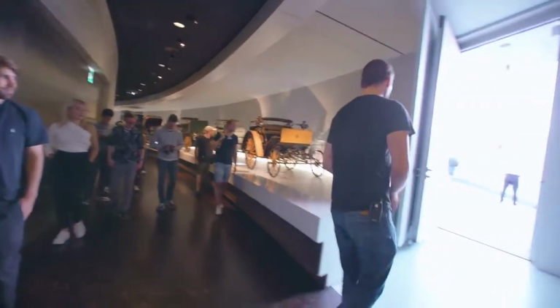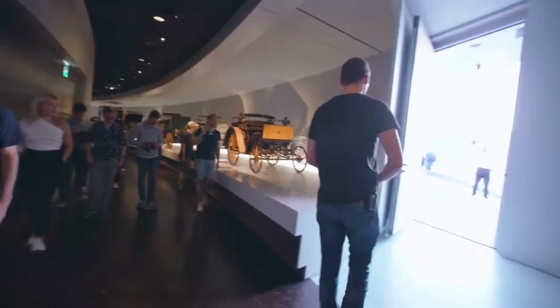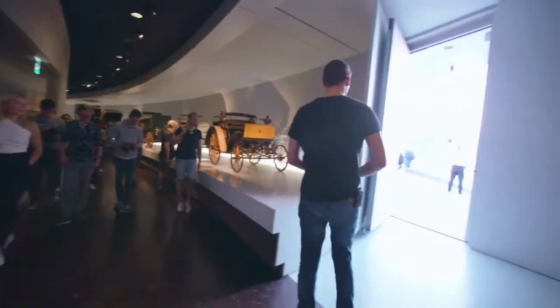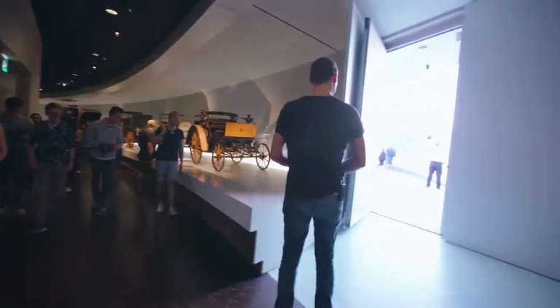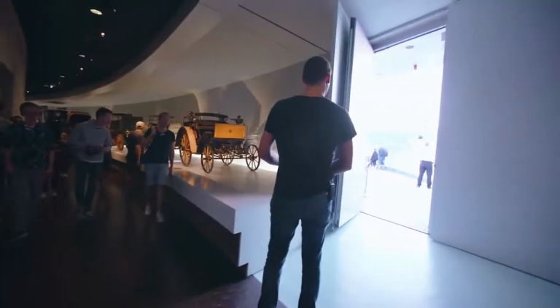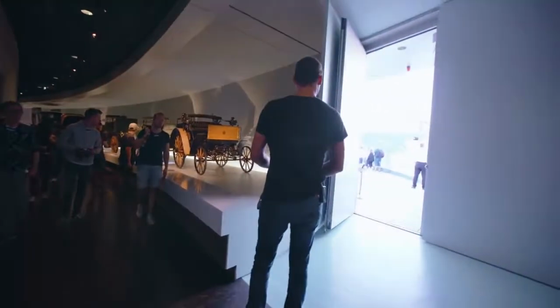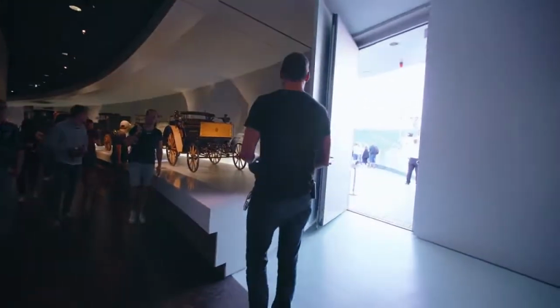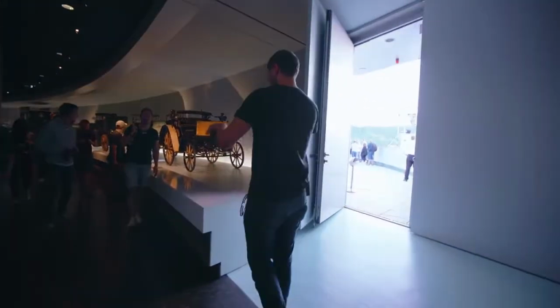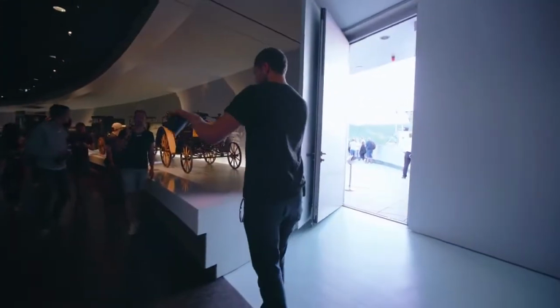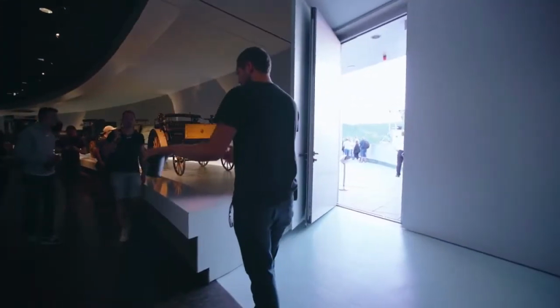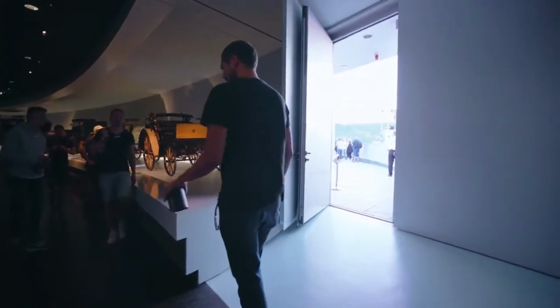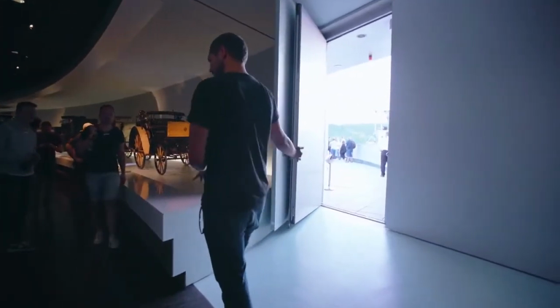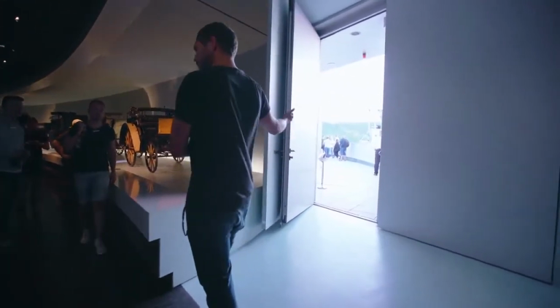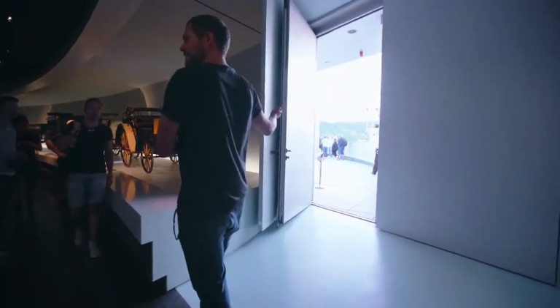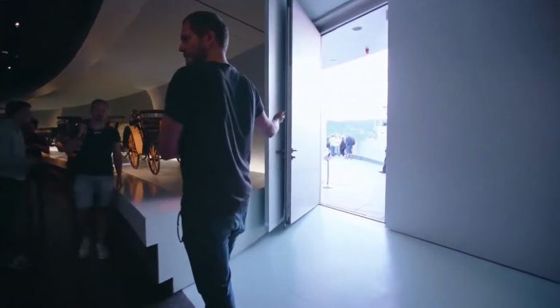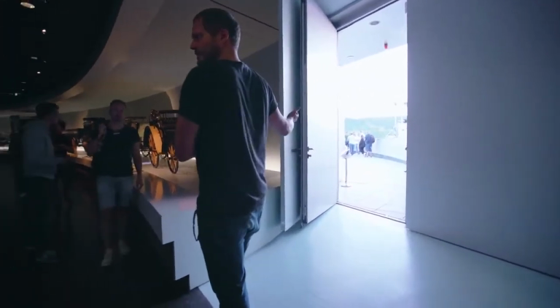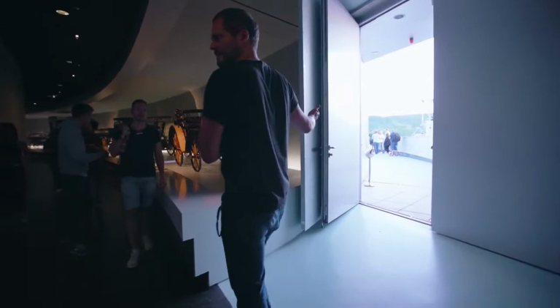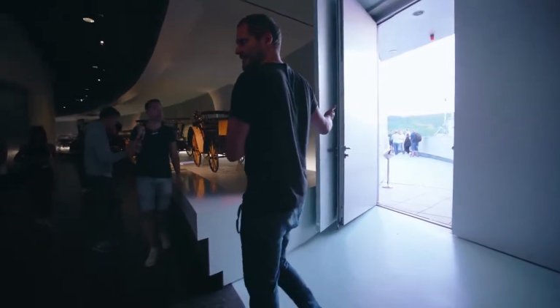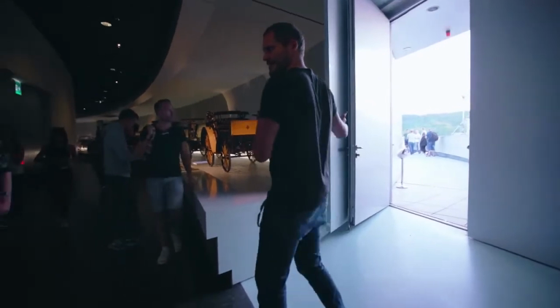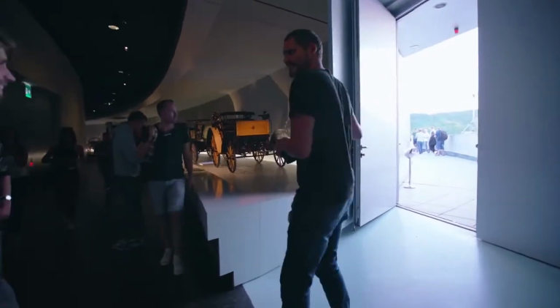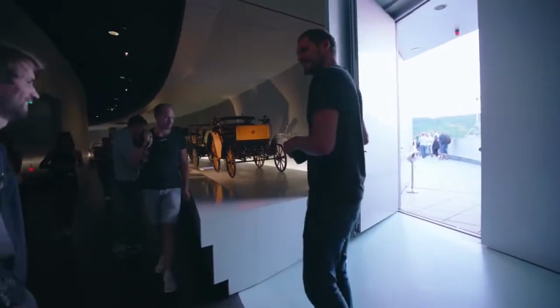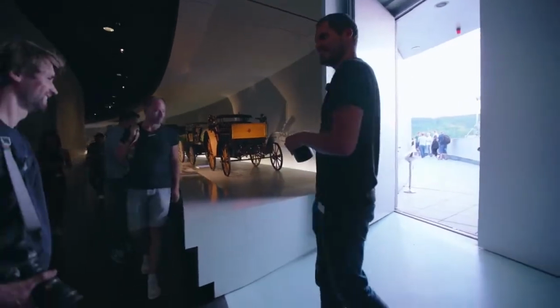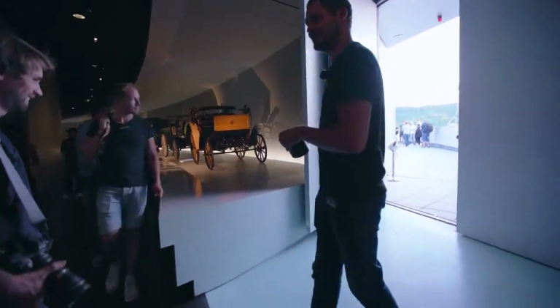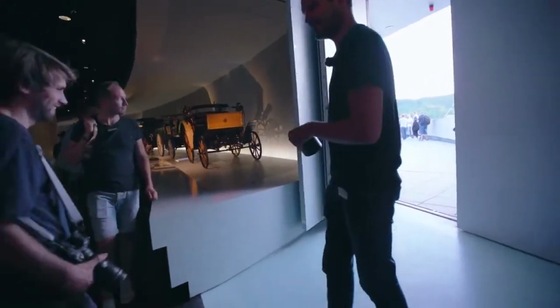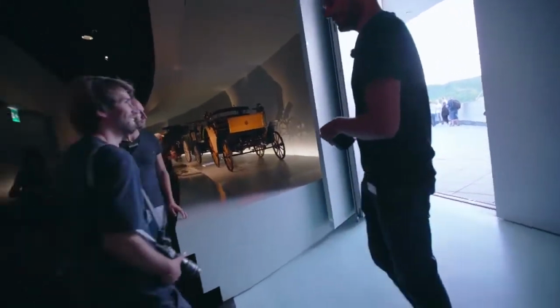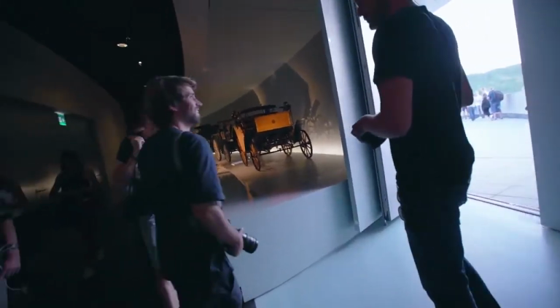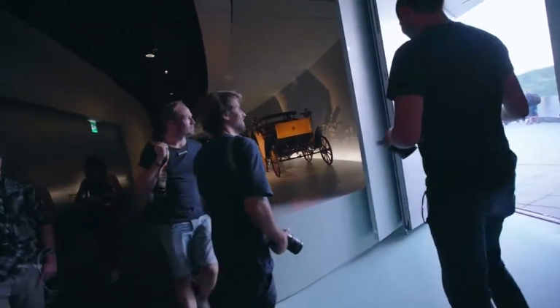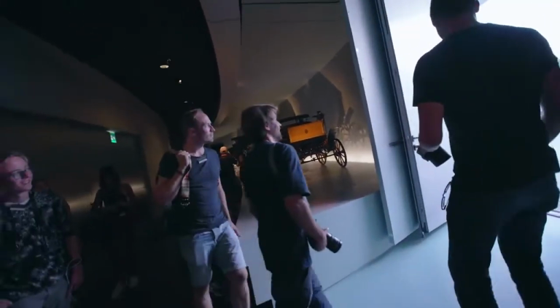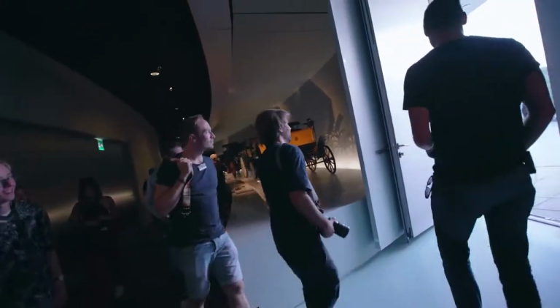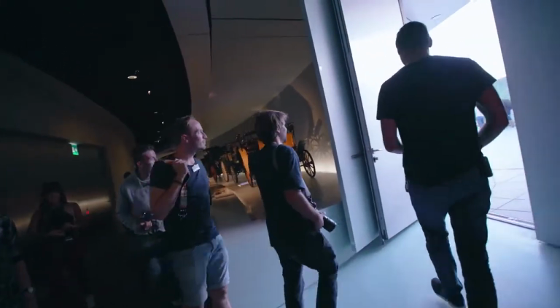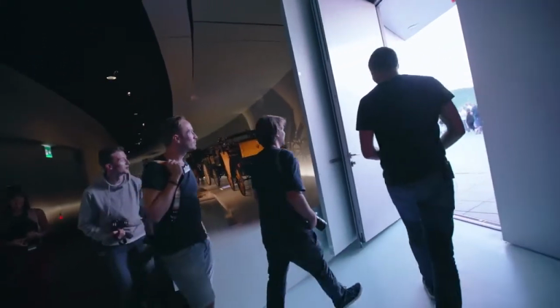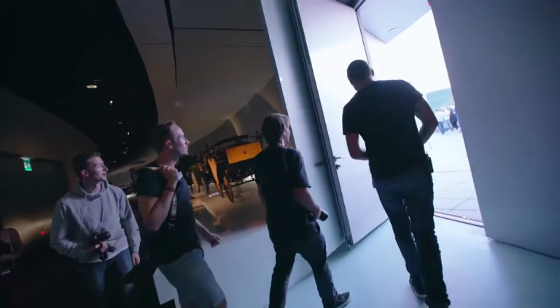And now a quick break, because the roof is open and we can enjoy a beautiful view across Stuttgart.